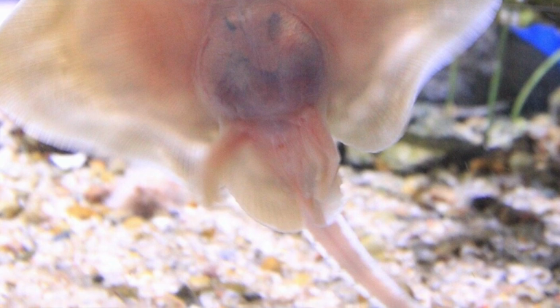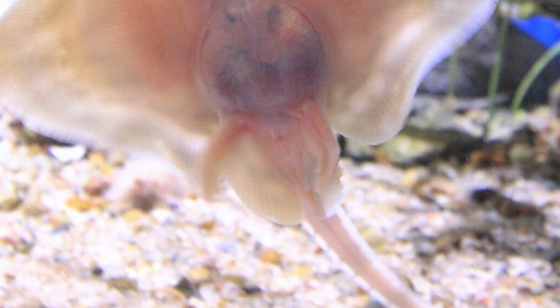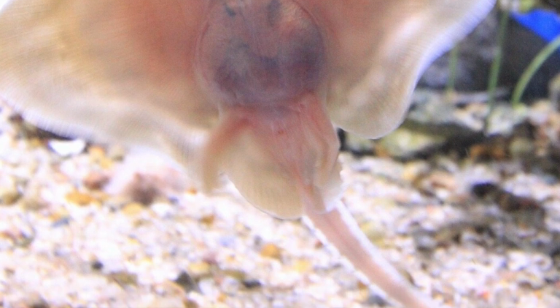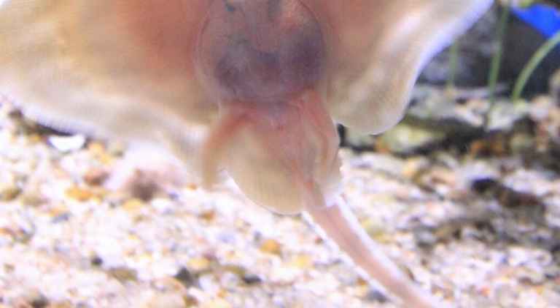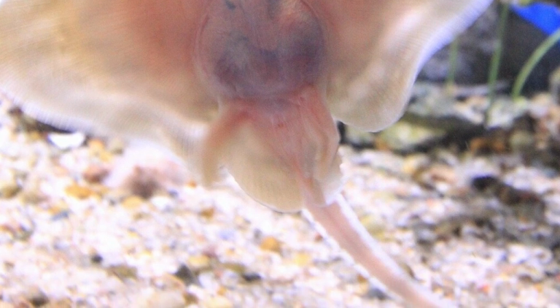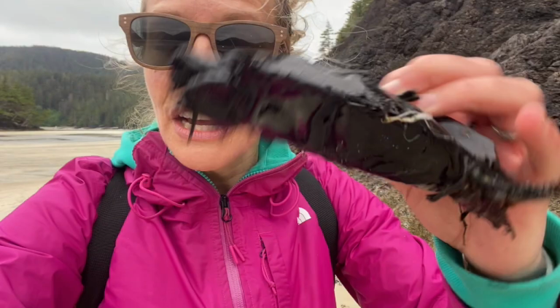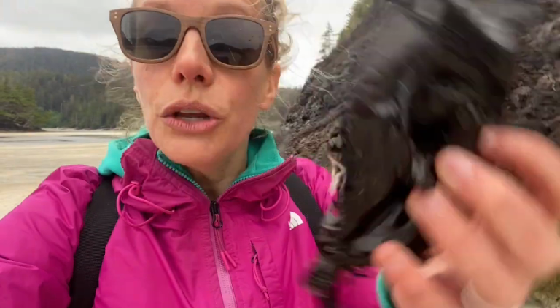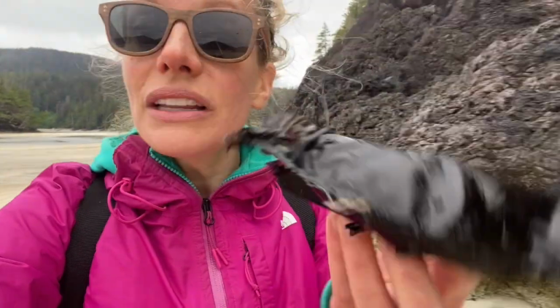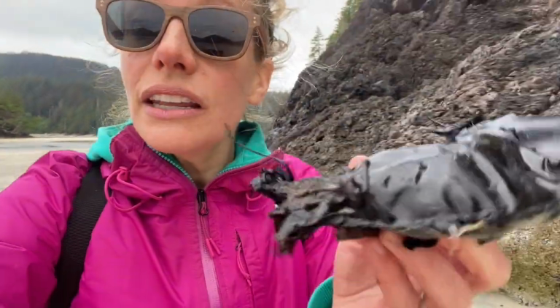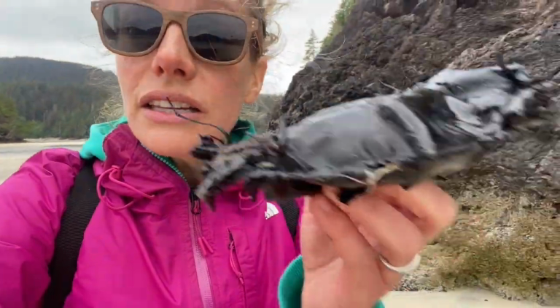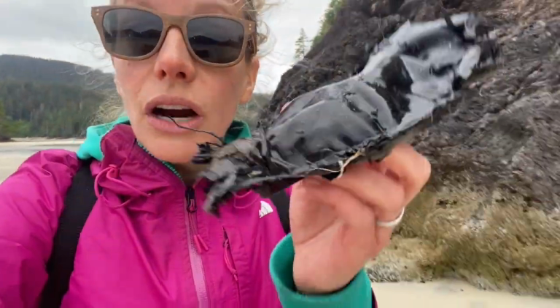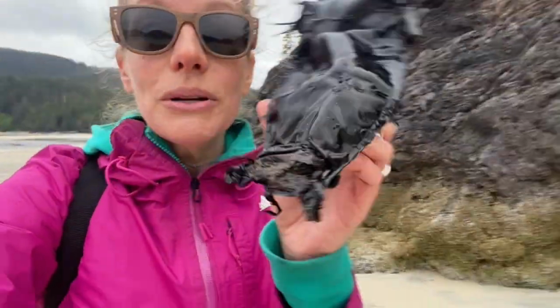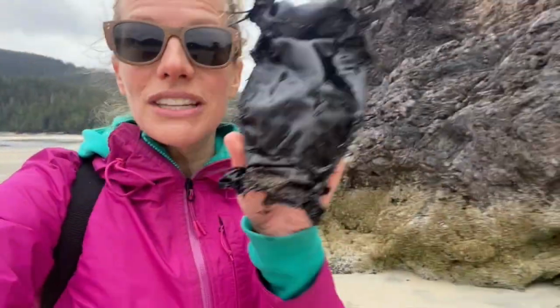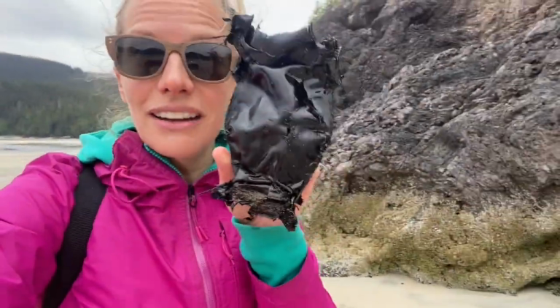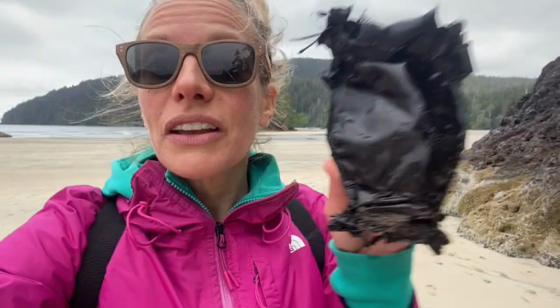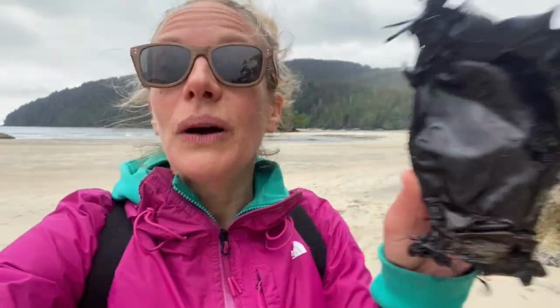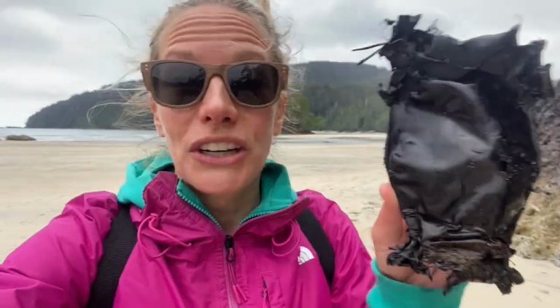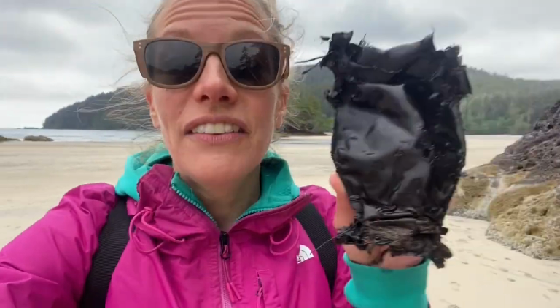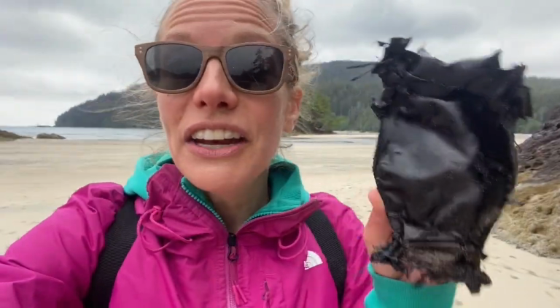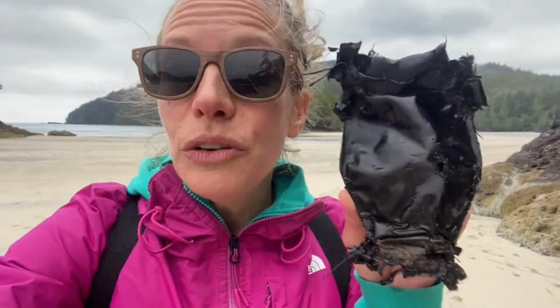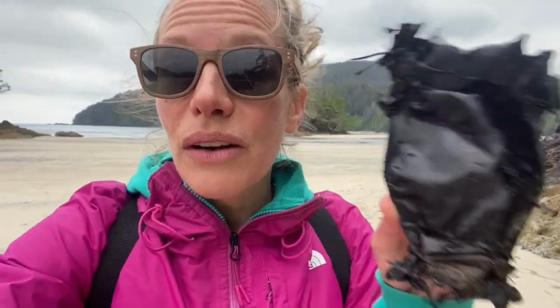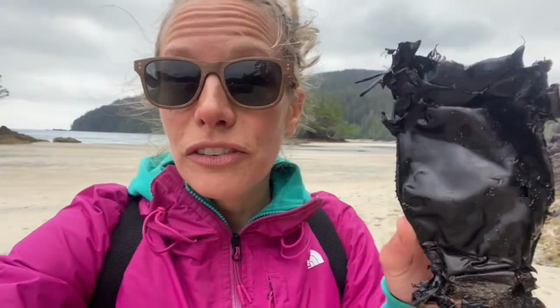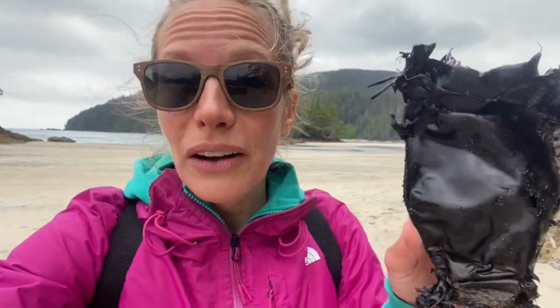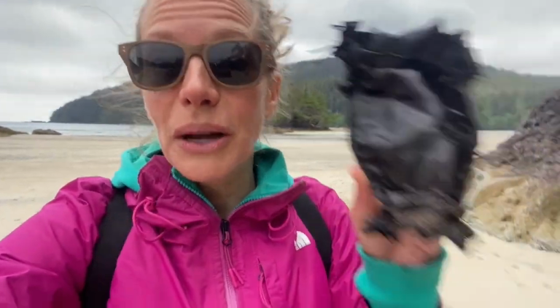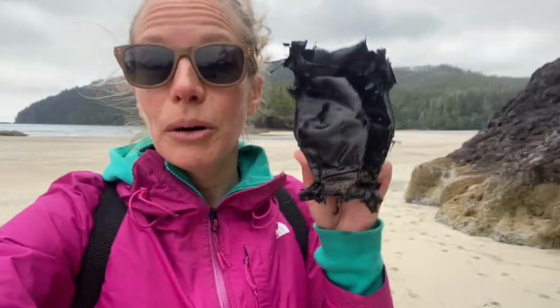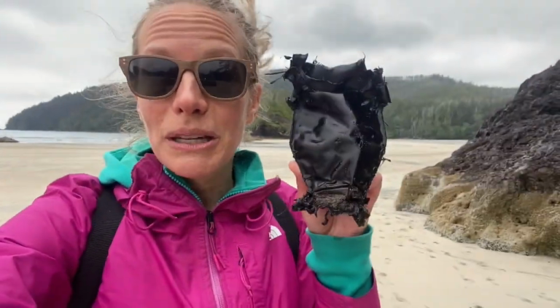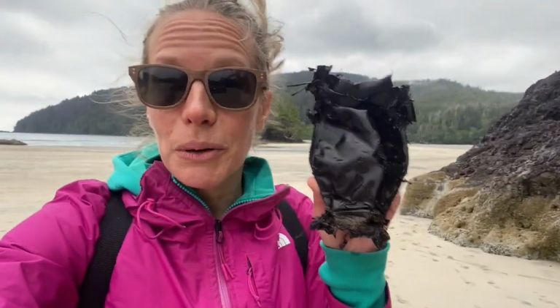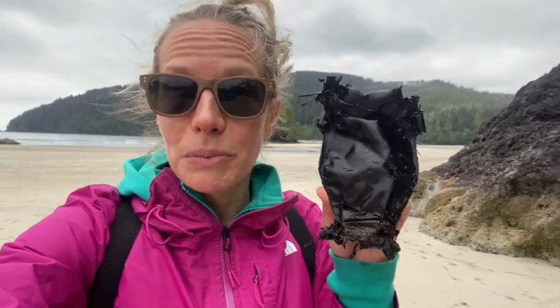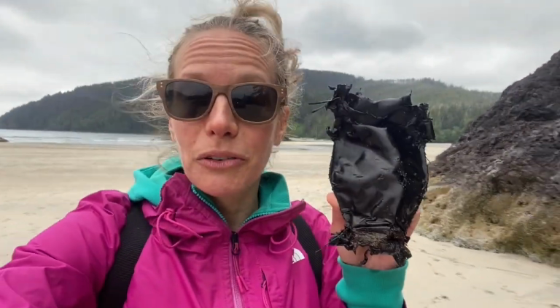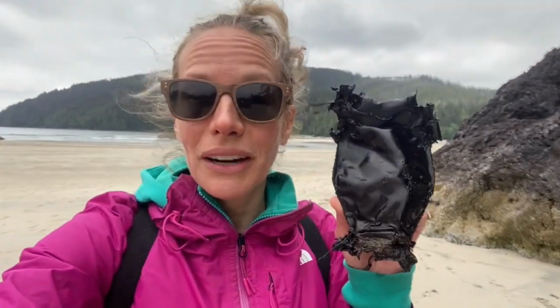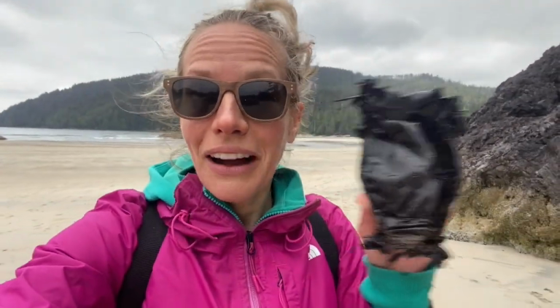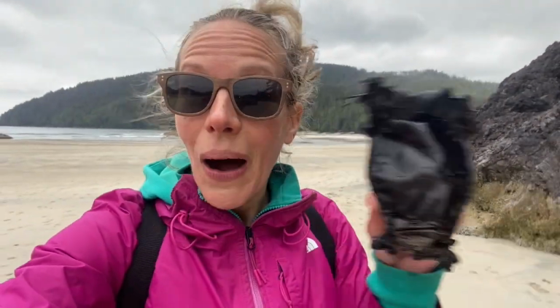Isn't that so cool? You think that this is garbage — it's not. Have any of you ever found a mermaid's purse before?